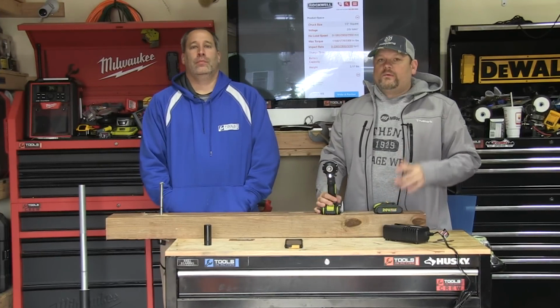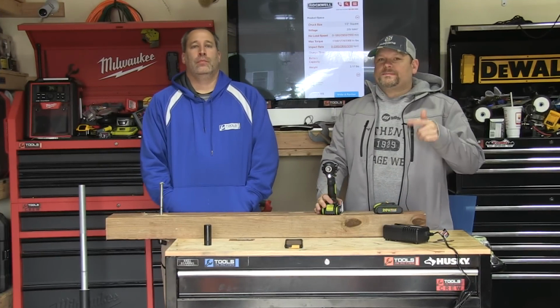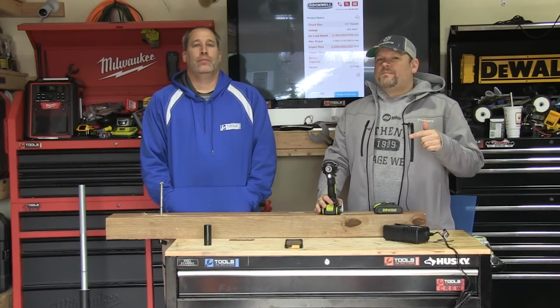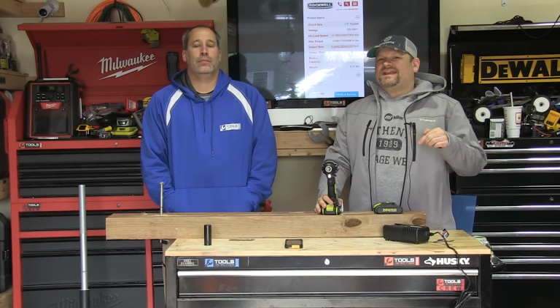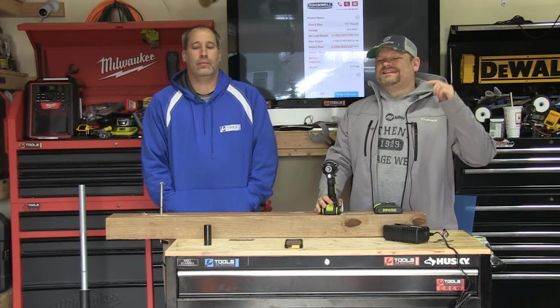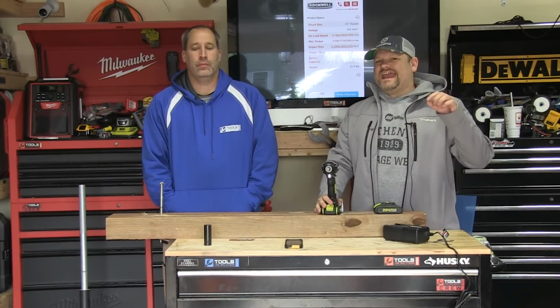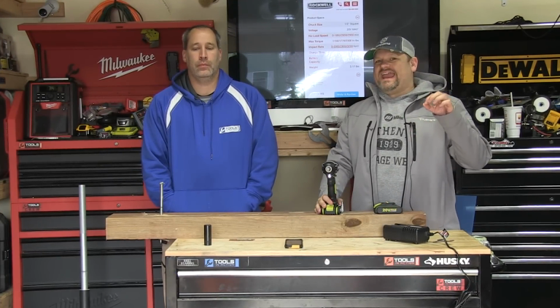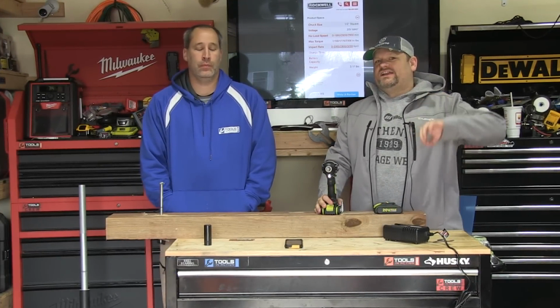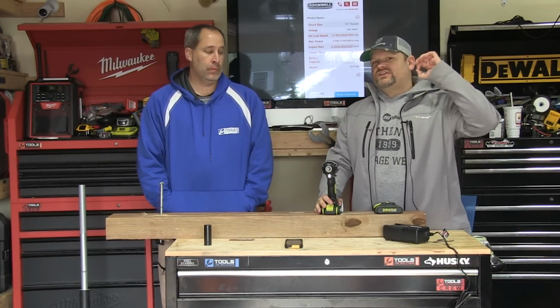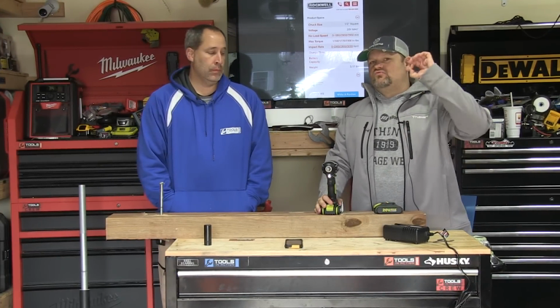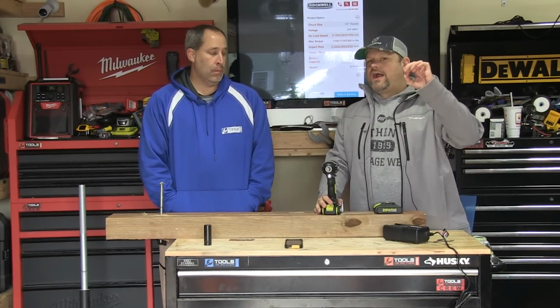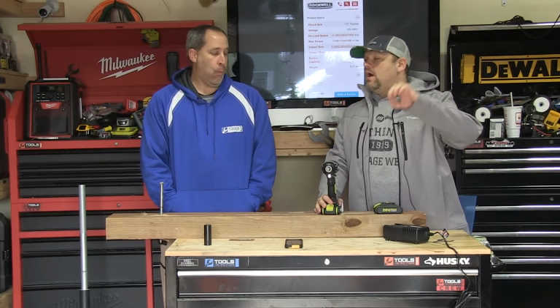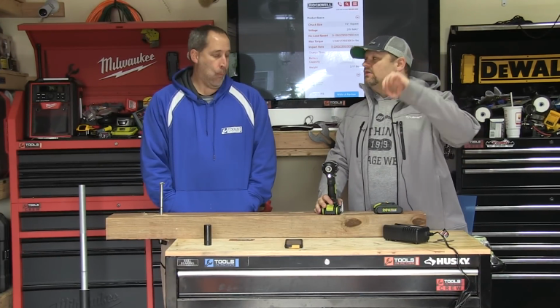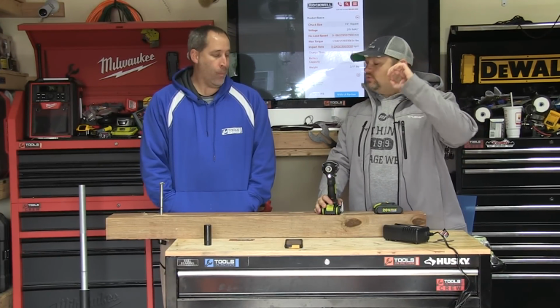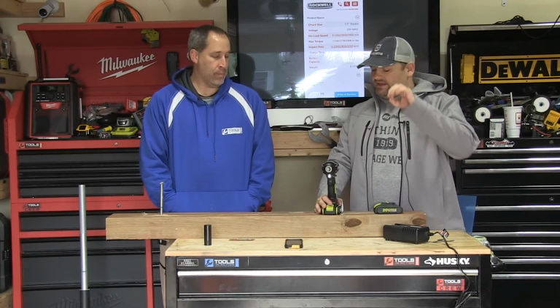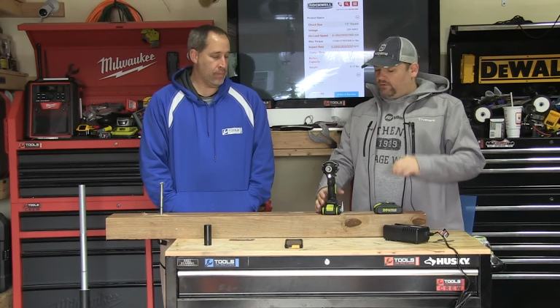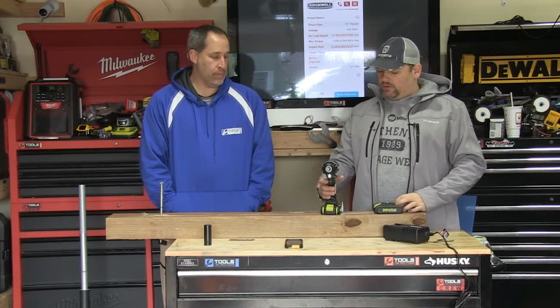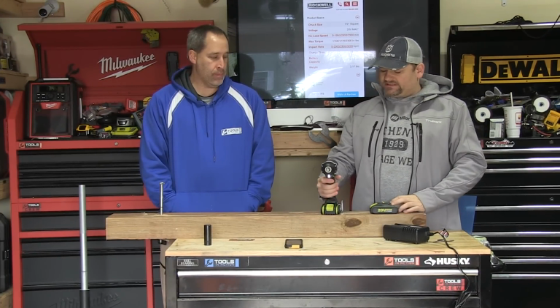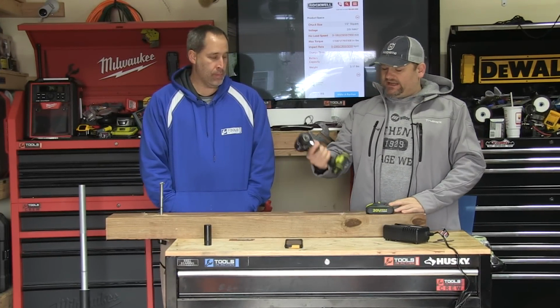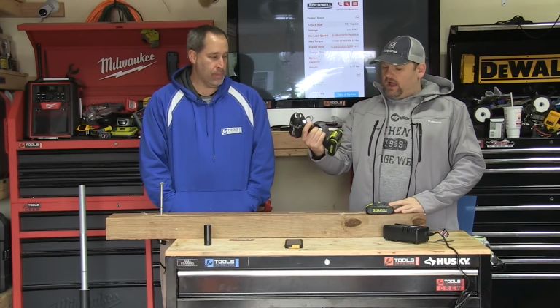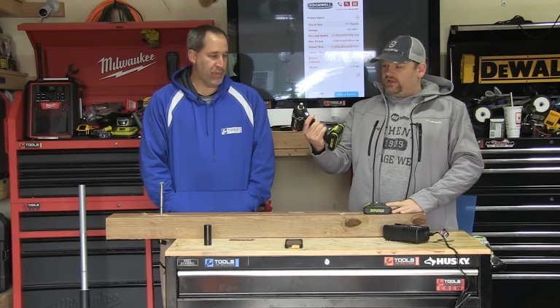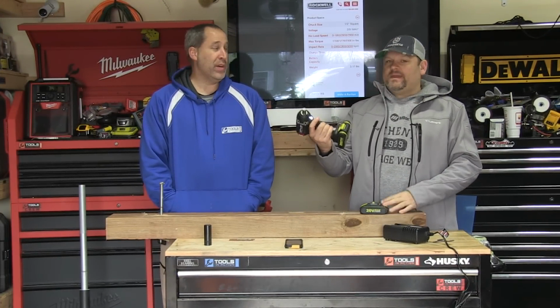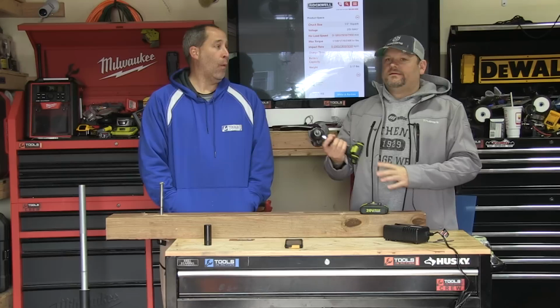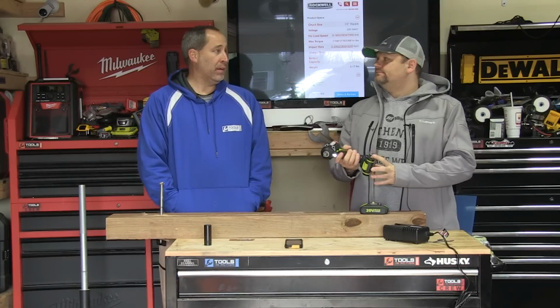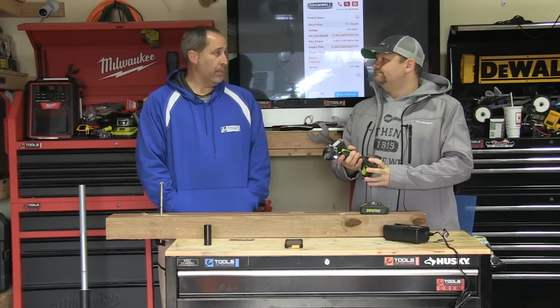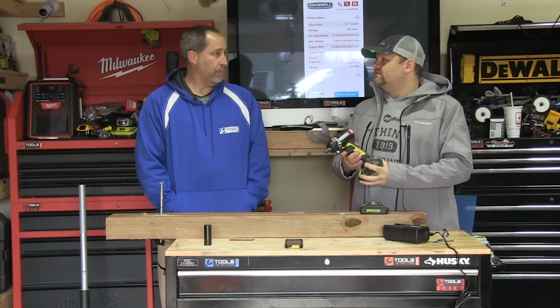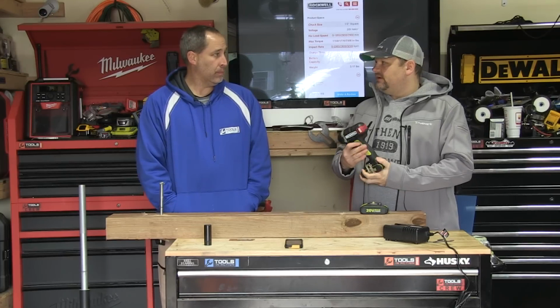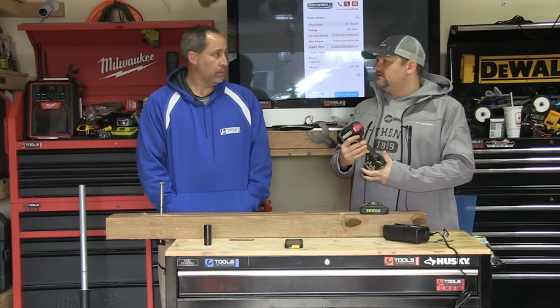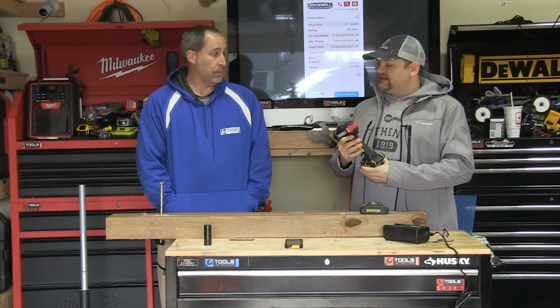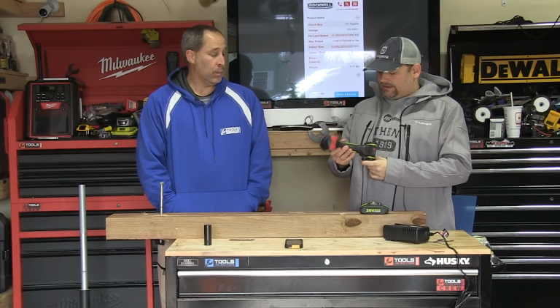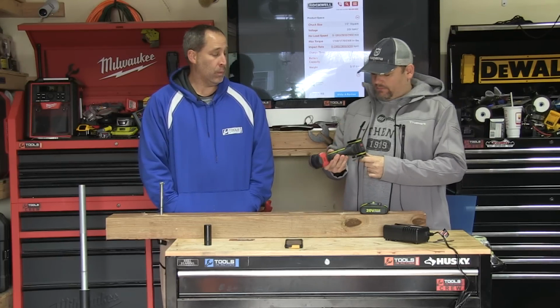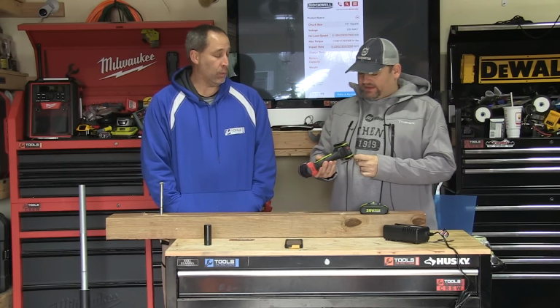Alright, what's up everybody? Today, Rockwell — 20-year warranty. 20-year warranty? 20-year warranty, they just came out with it.